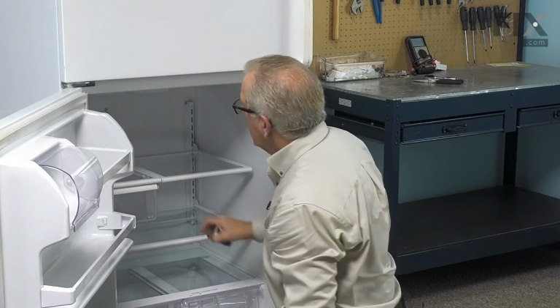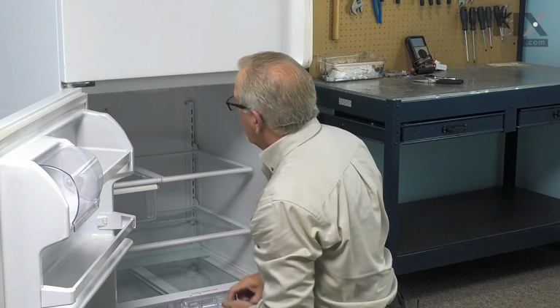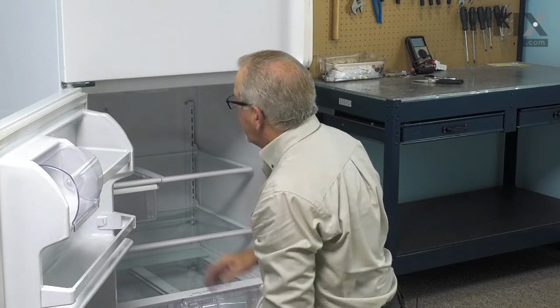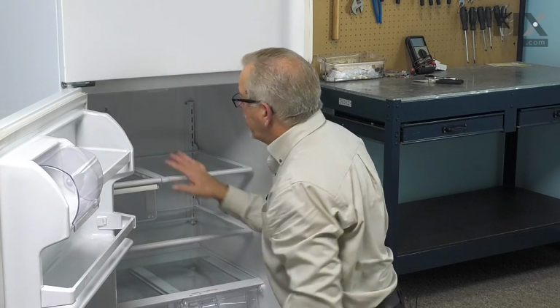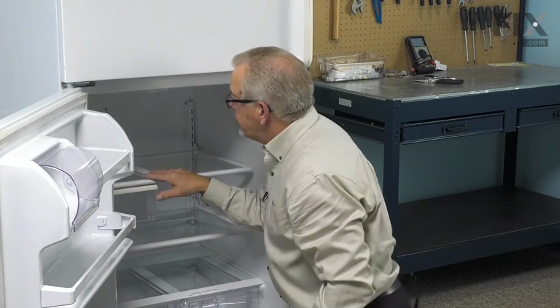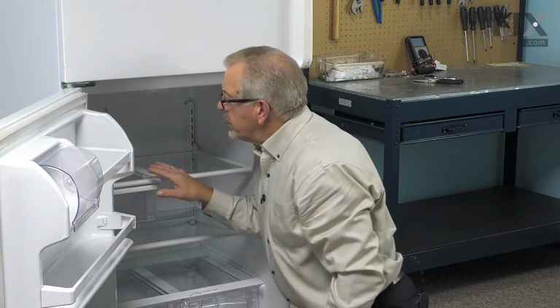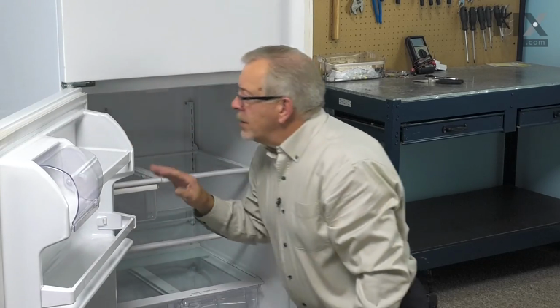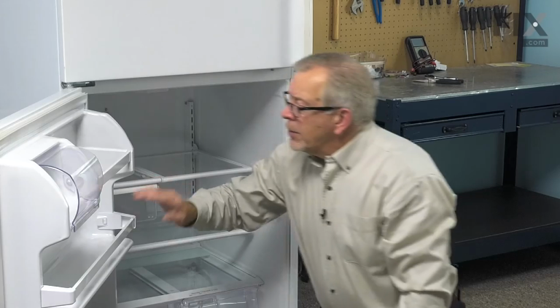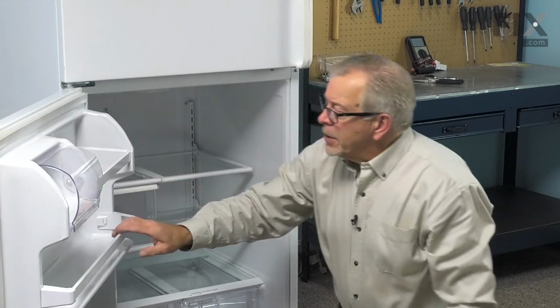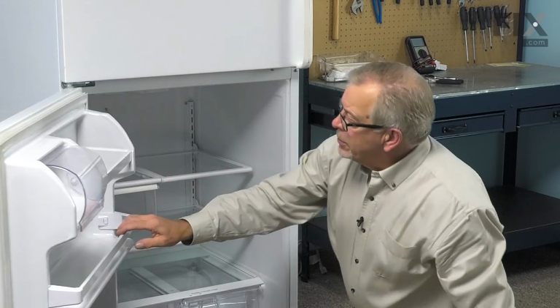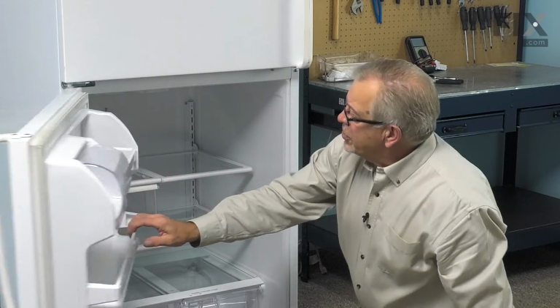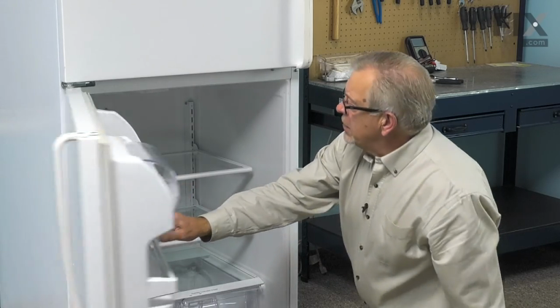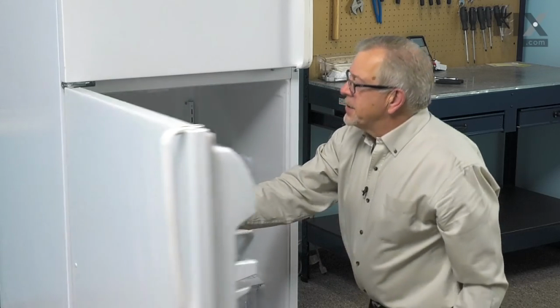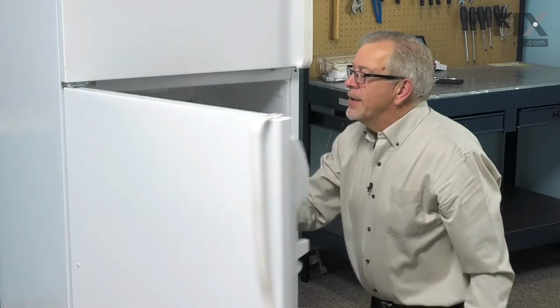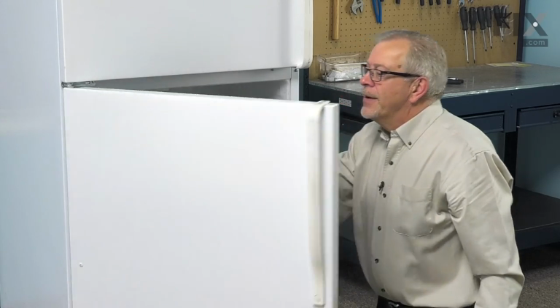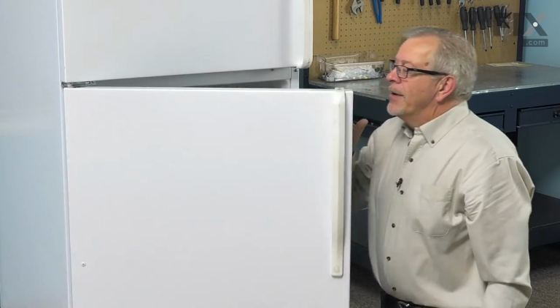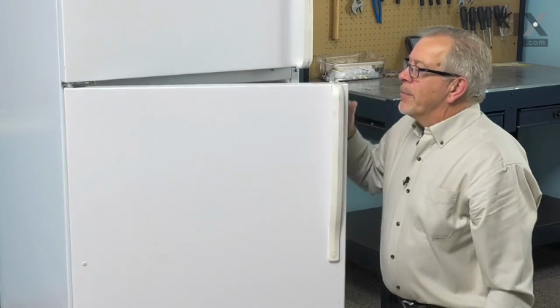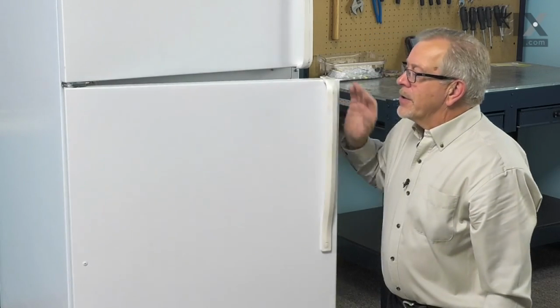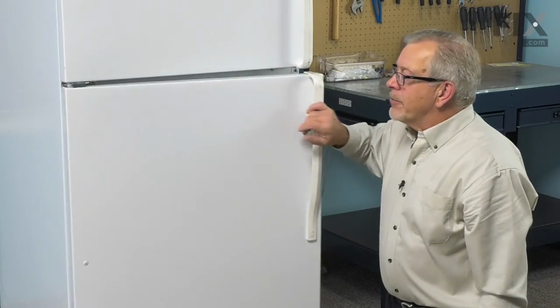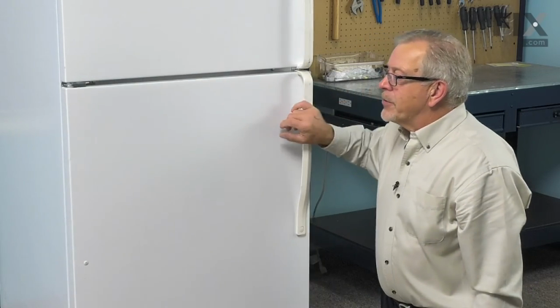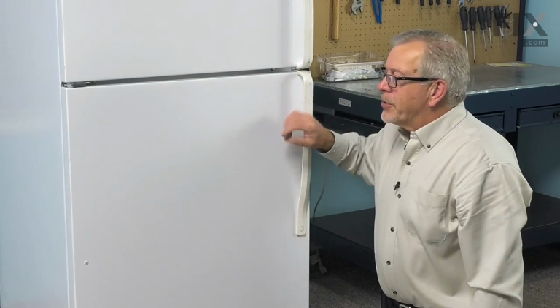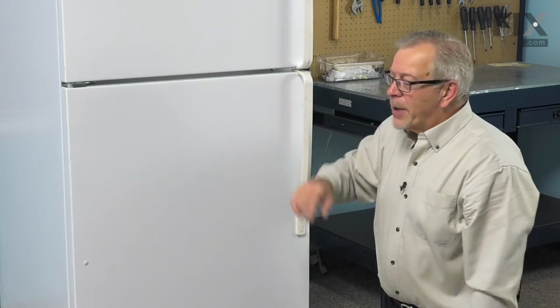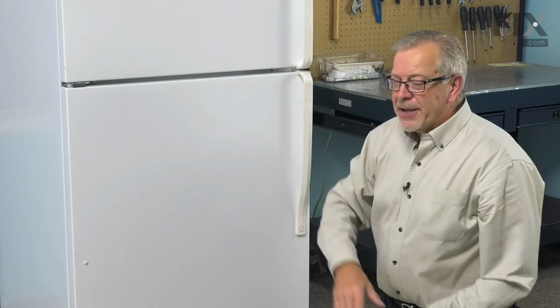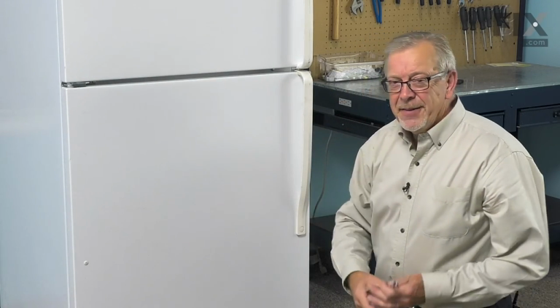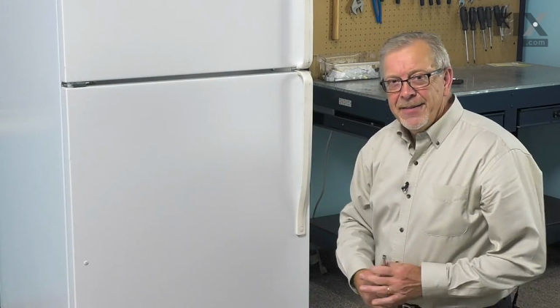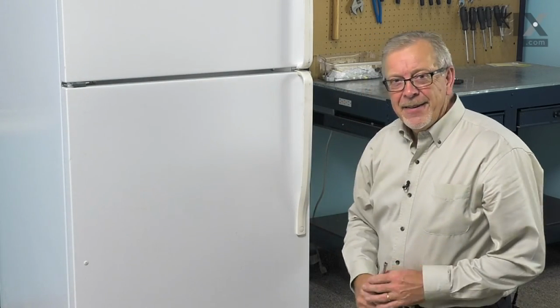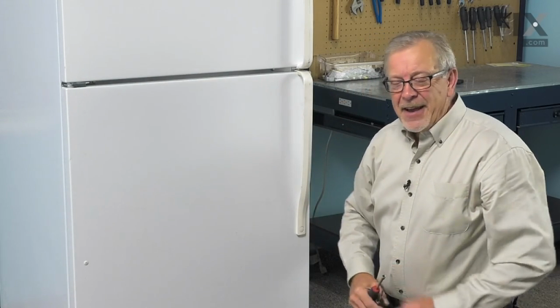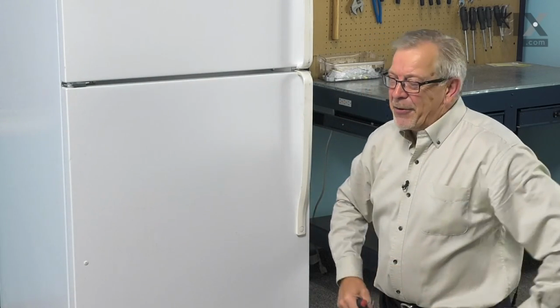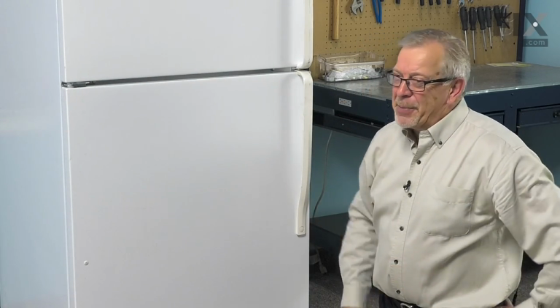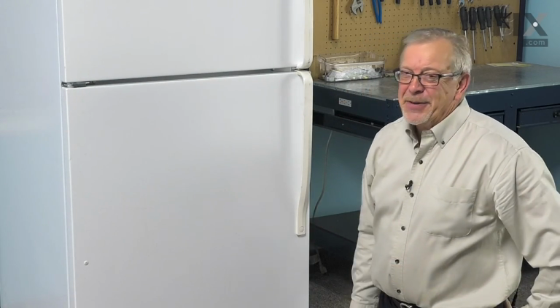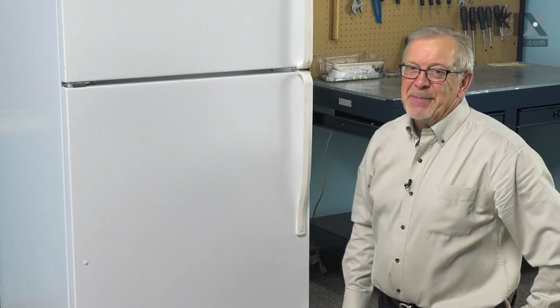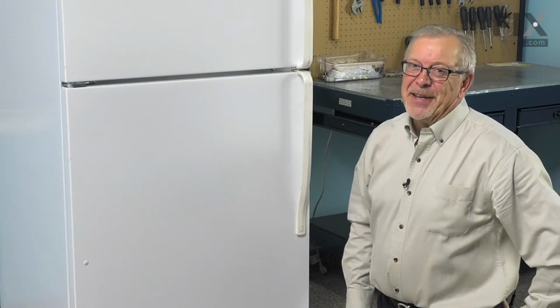We are now ready to reload the shelves, put the refrigerator back in, and our repair is complete.